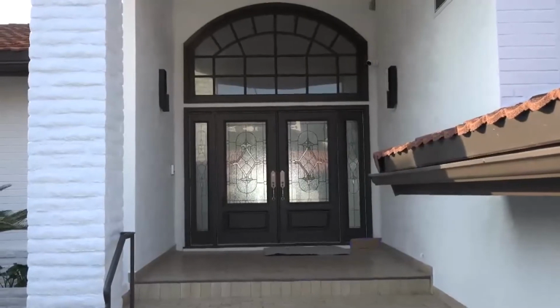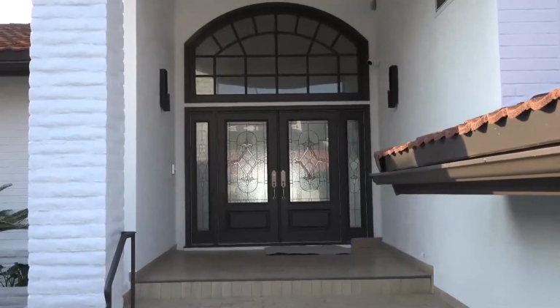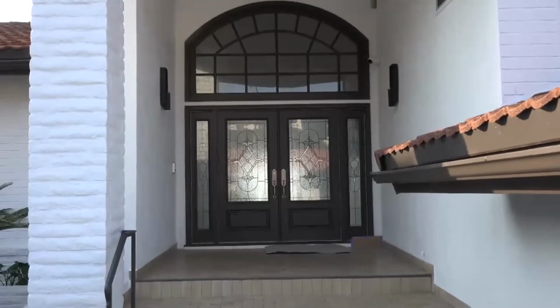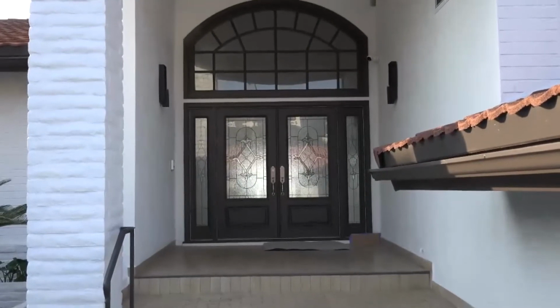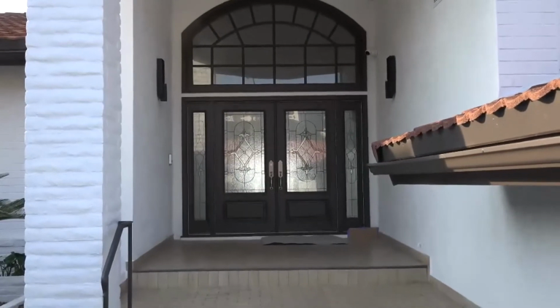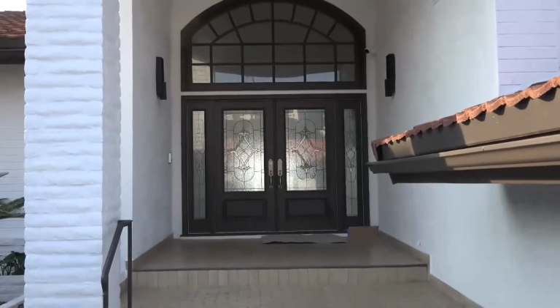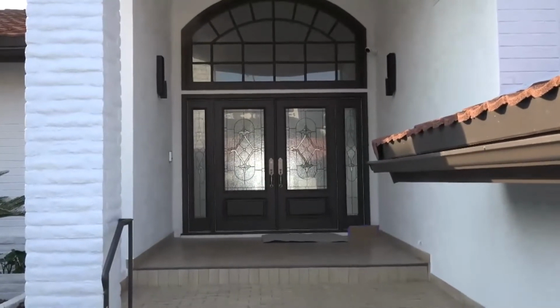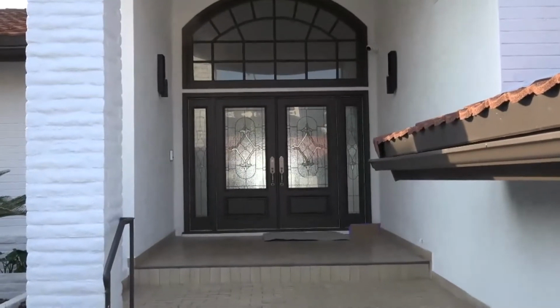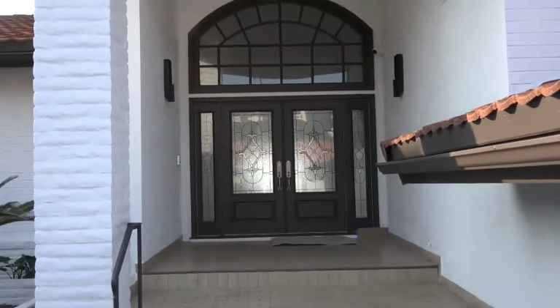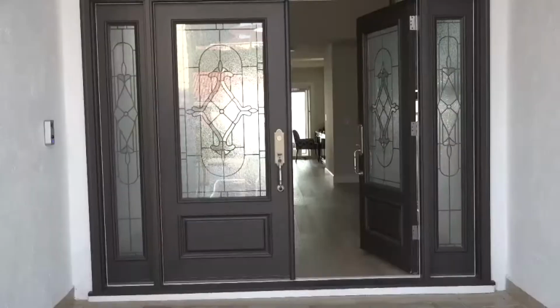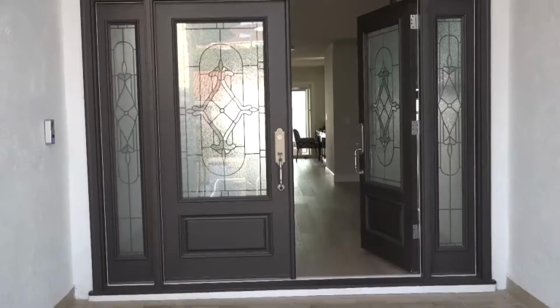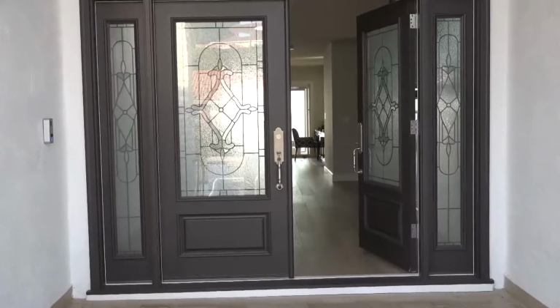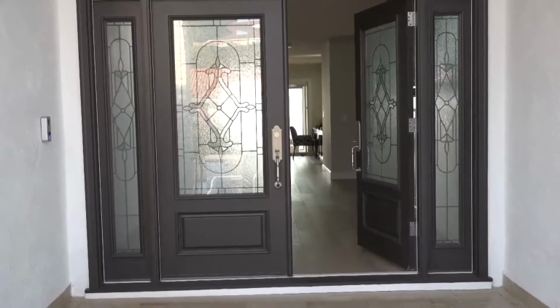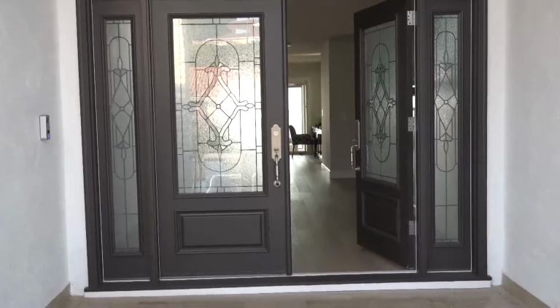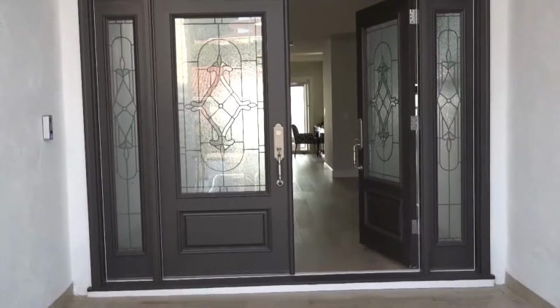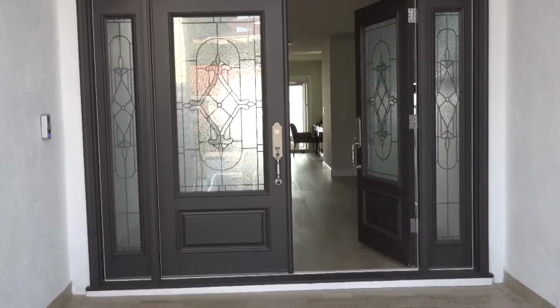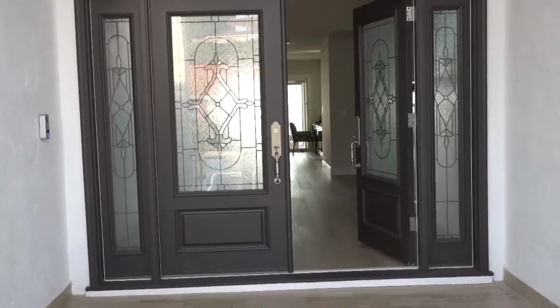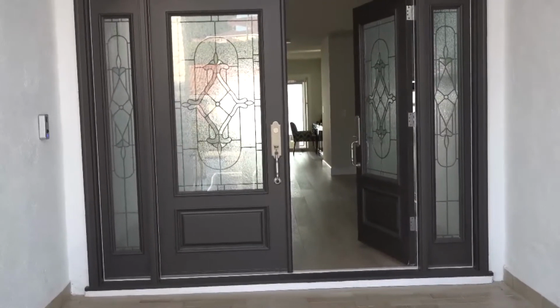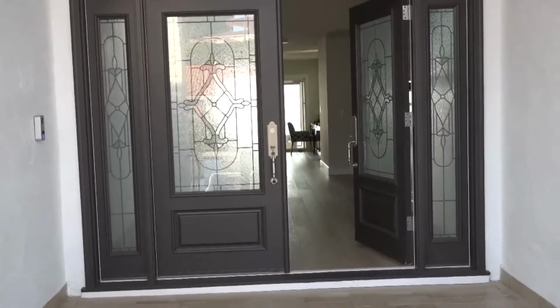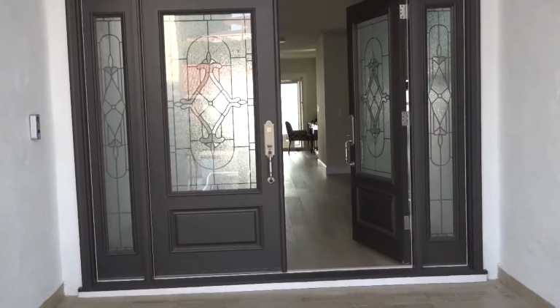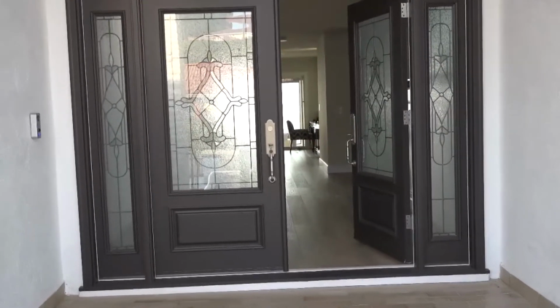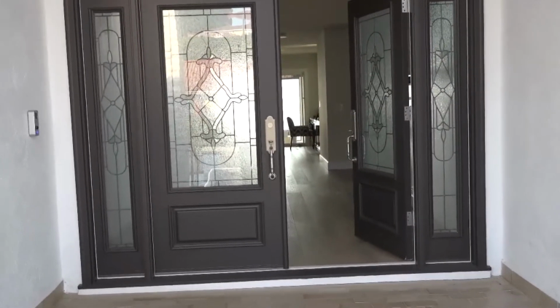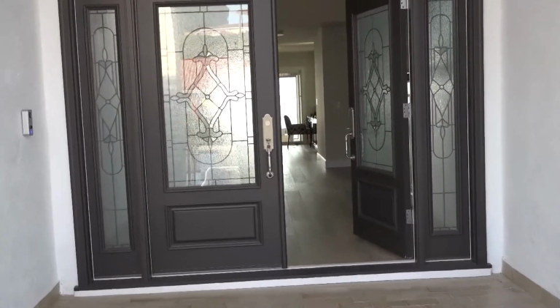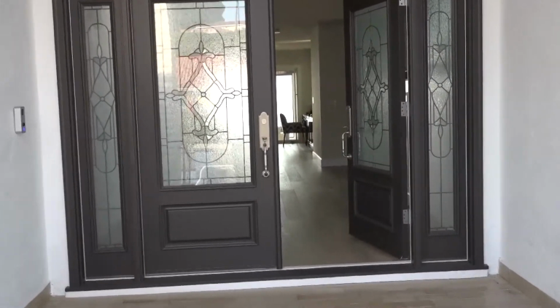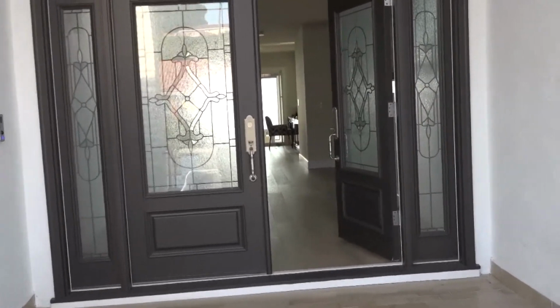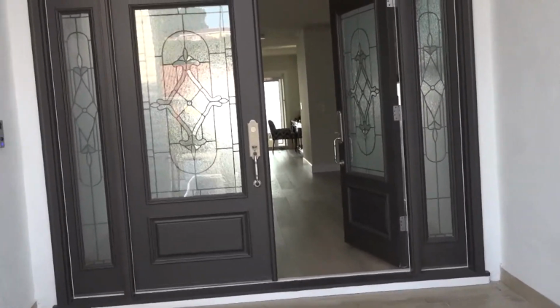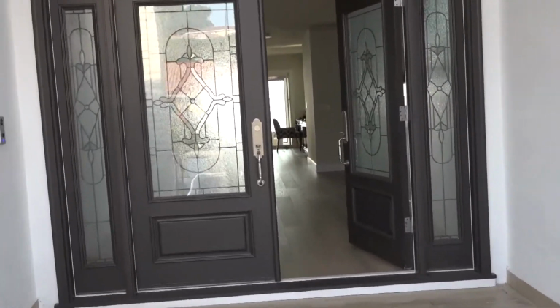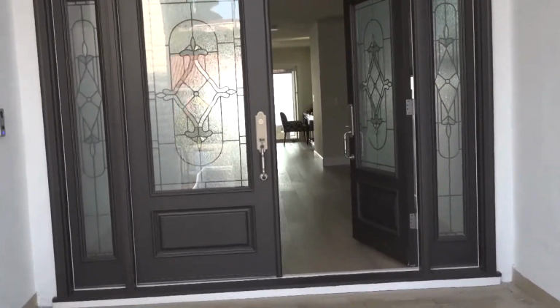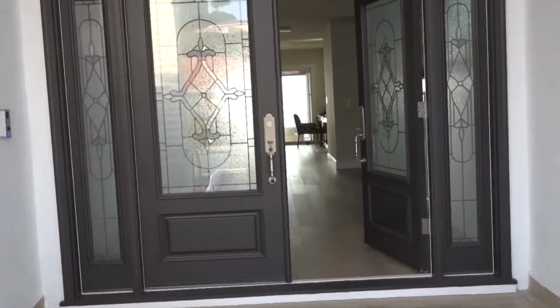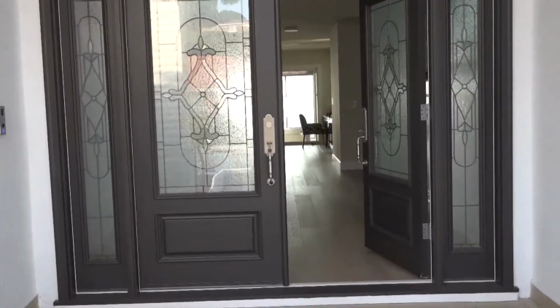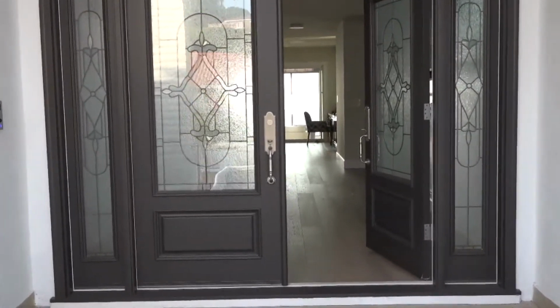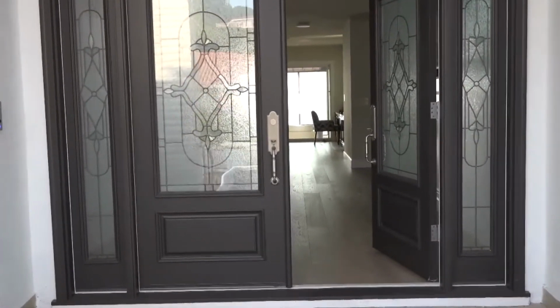This is the entrance to the foyer with a direct view to the ocean.